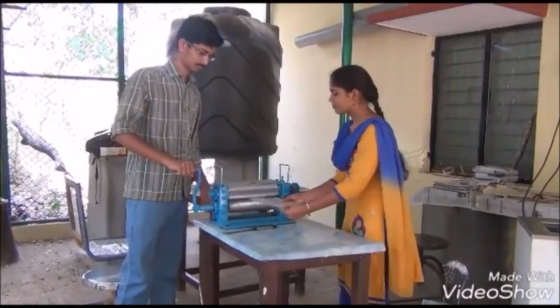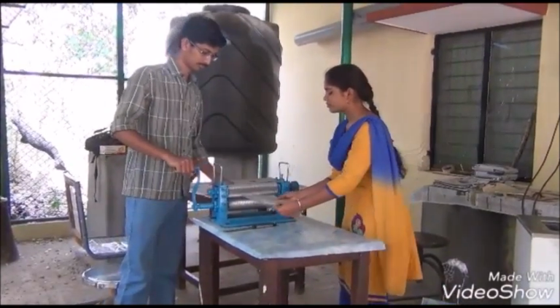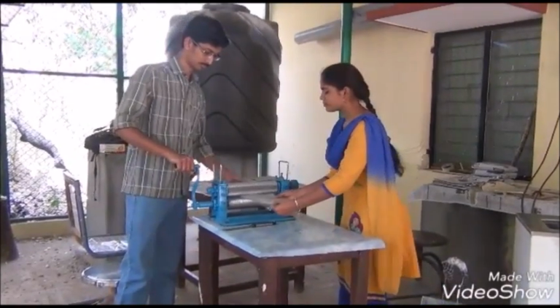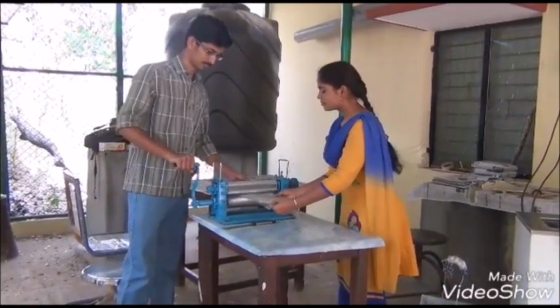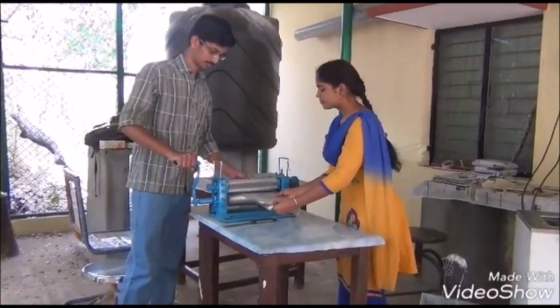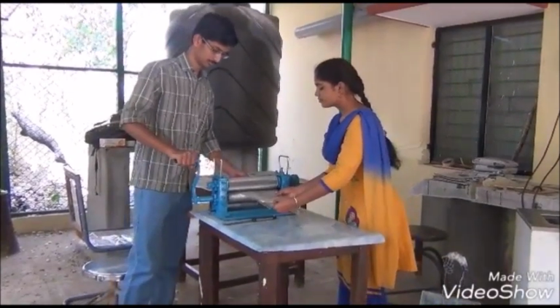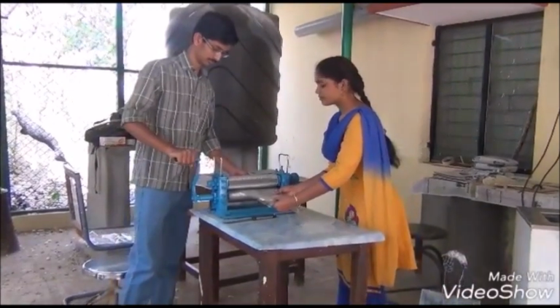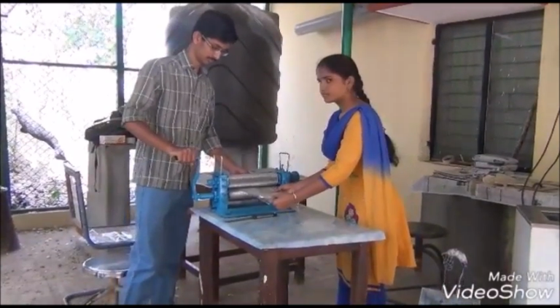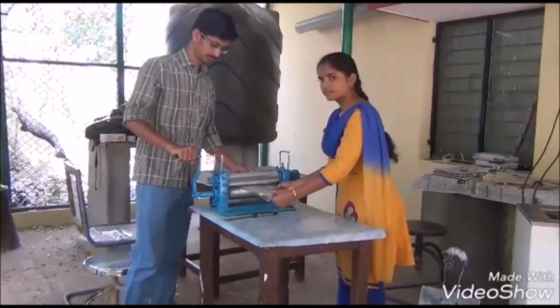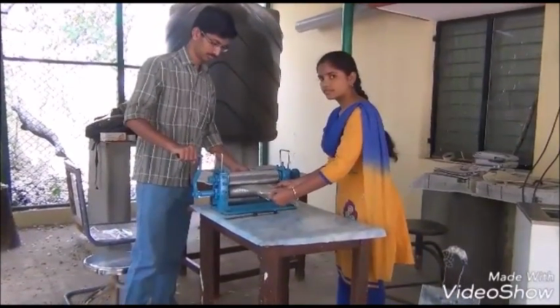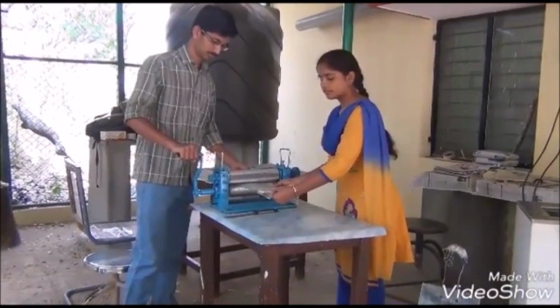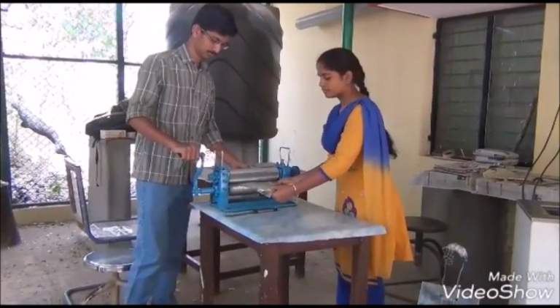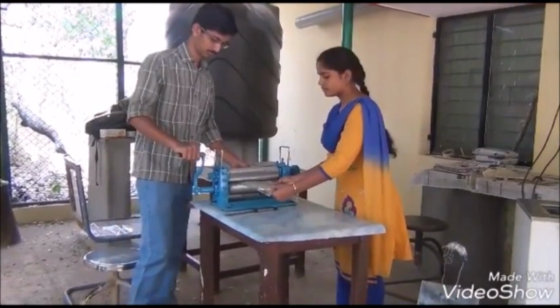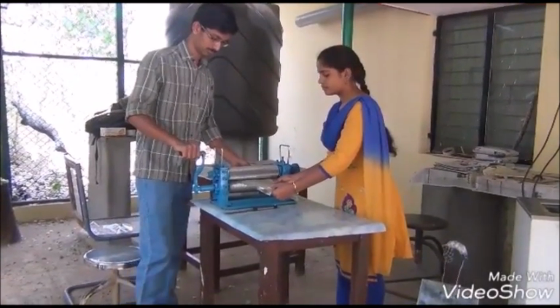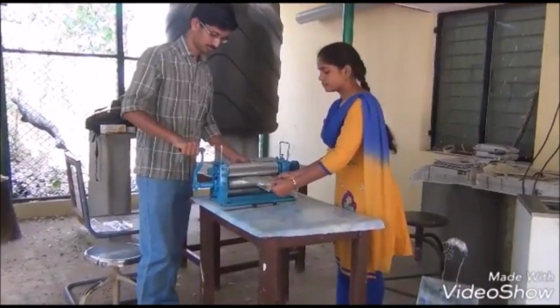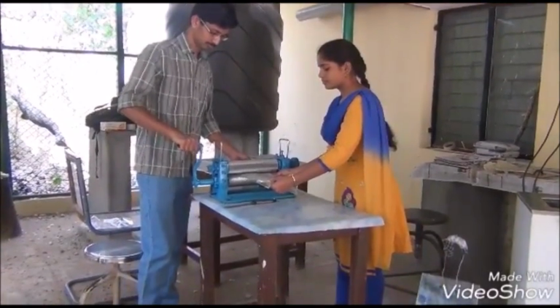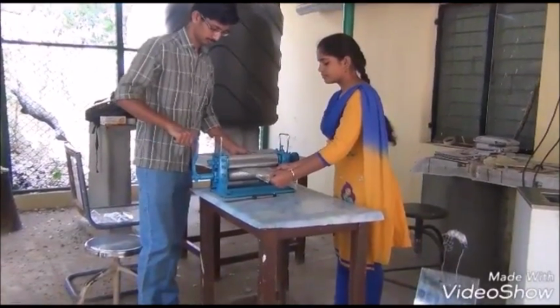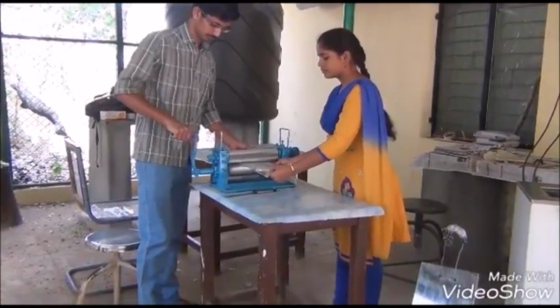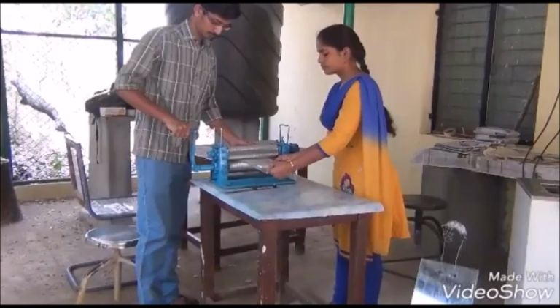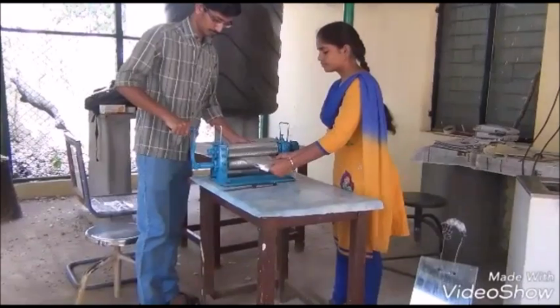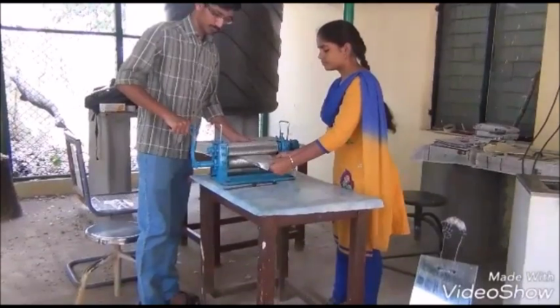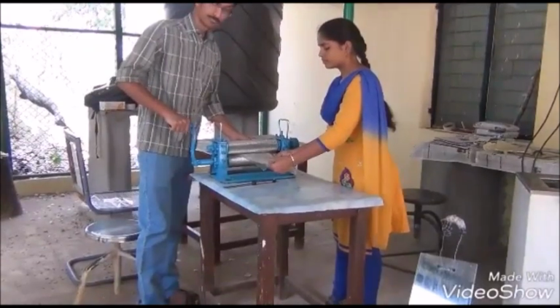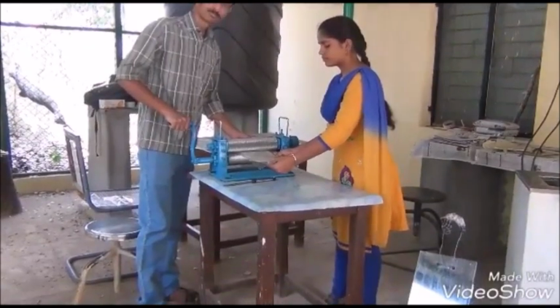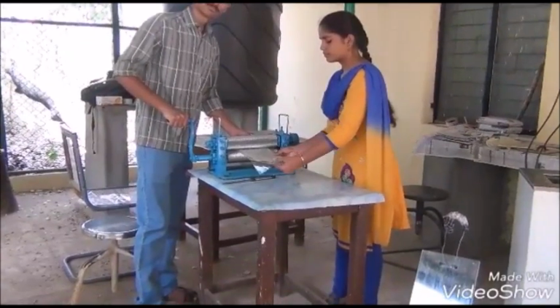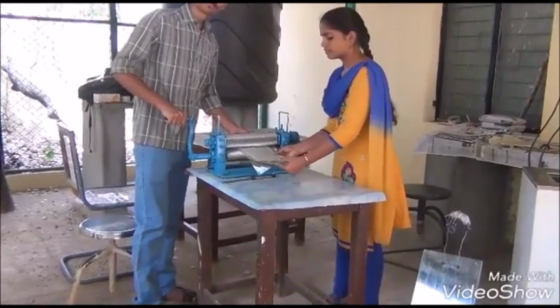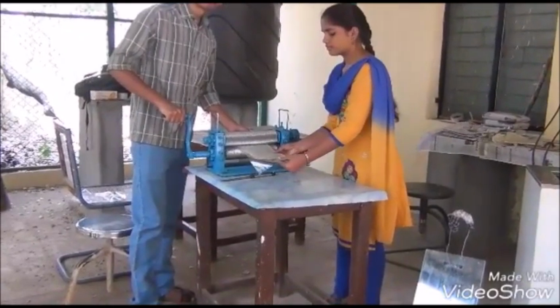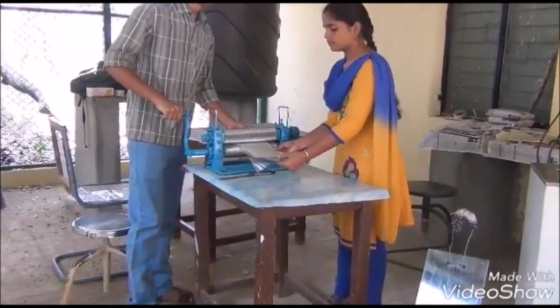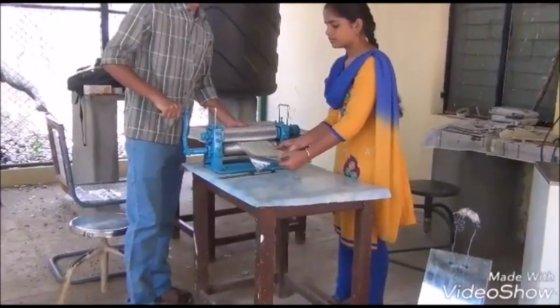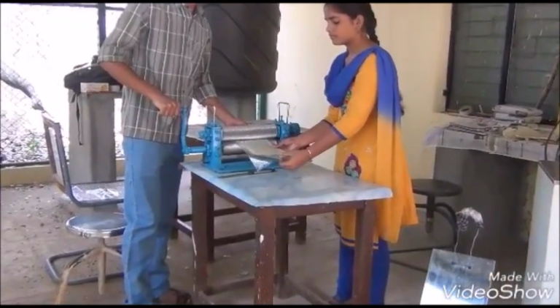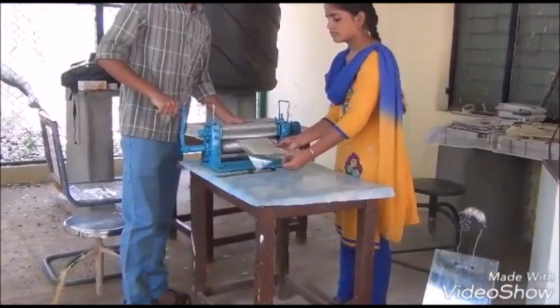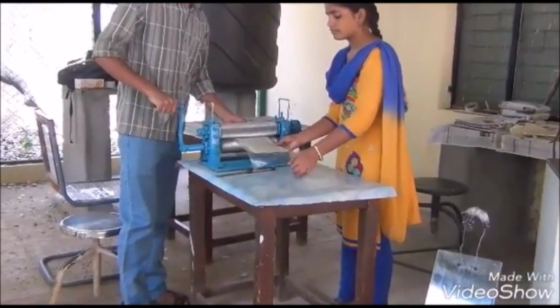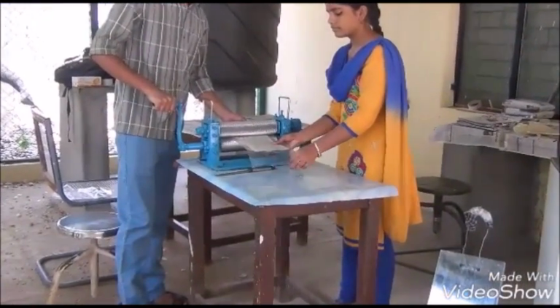Go for pressing in the comb foundation mill to get hexagonal impressions.